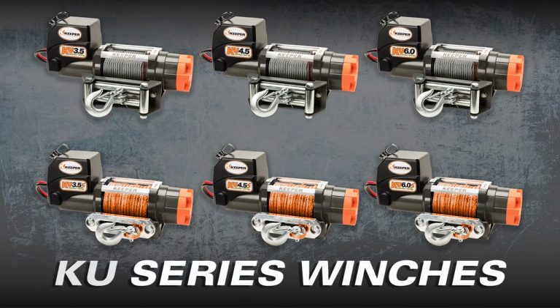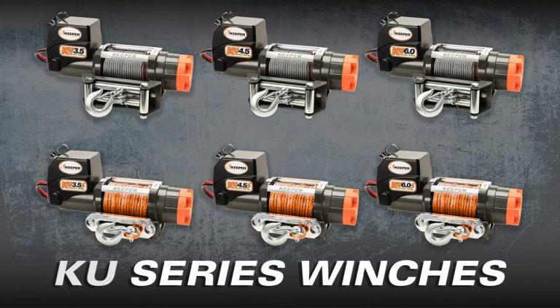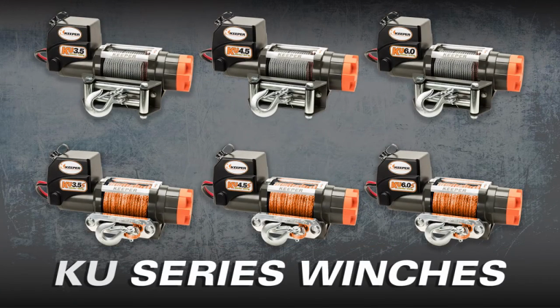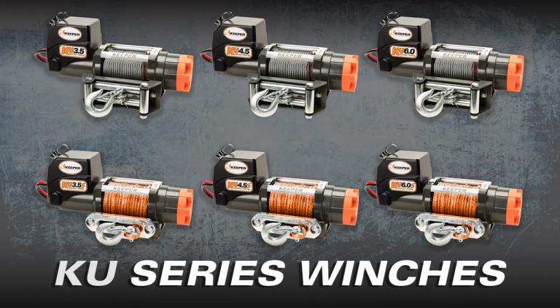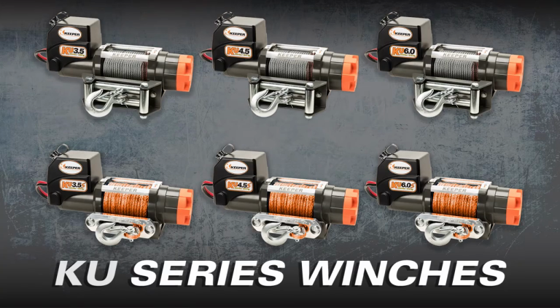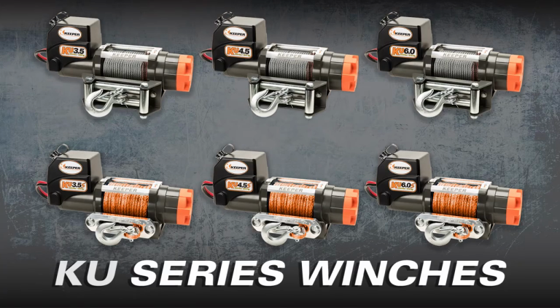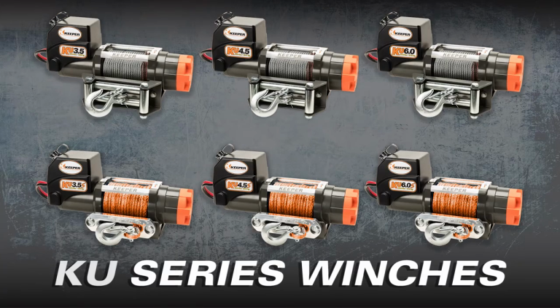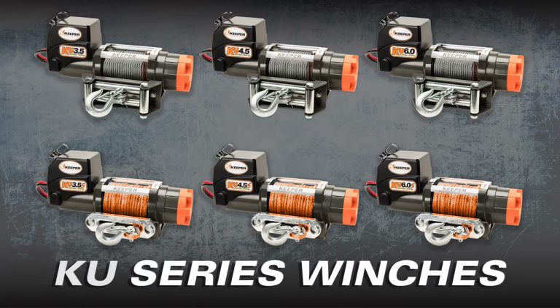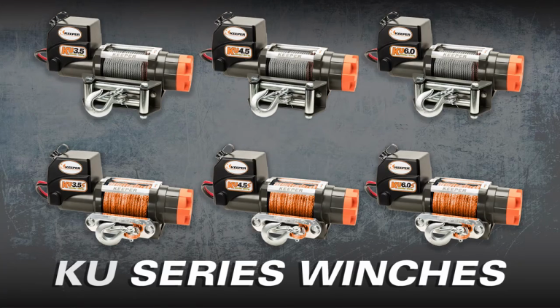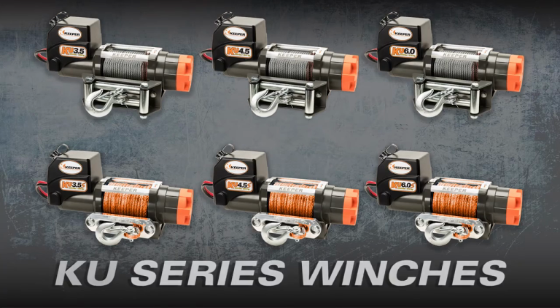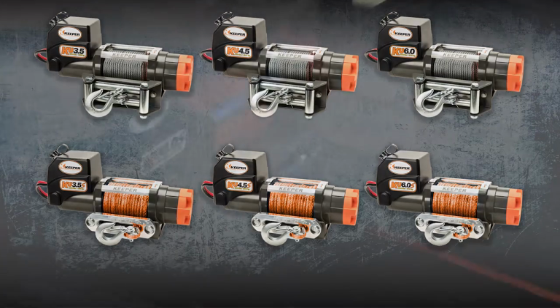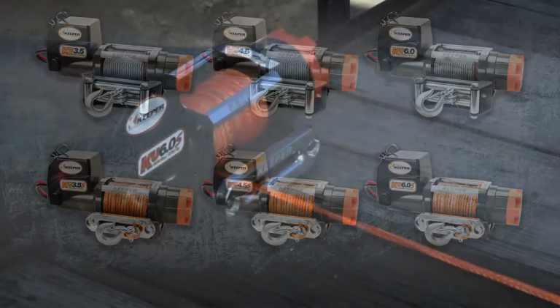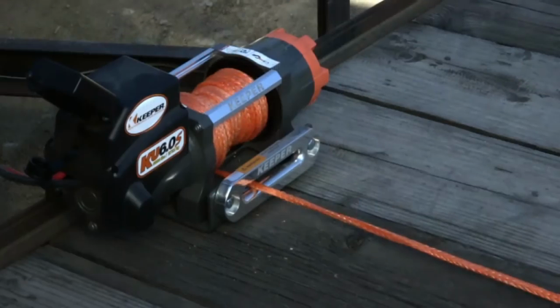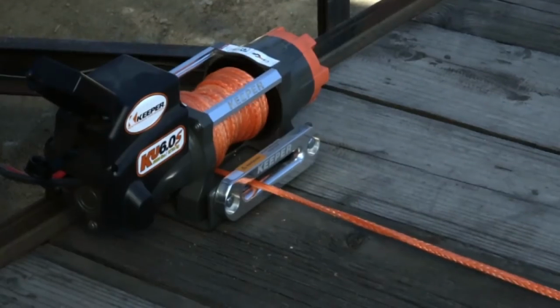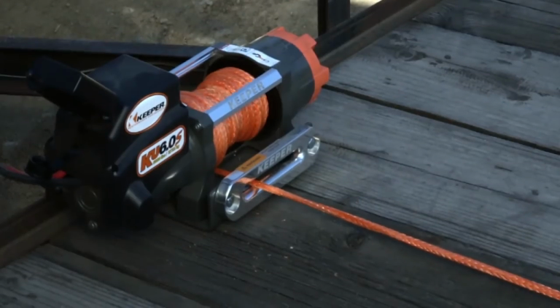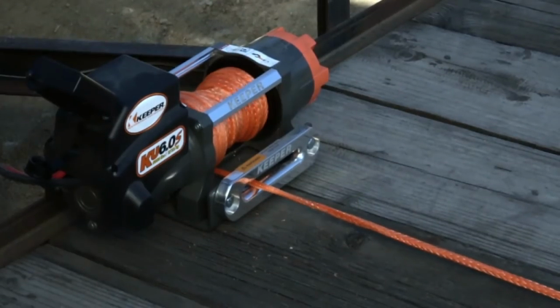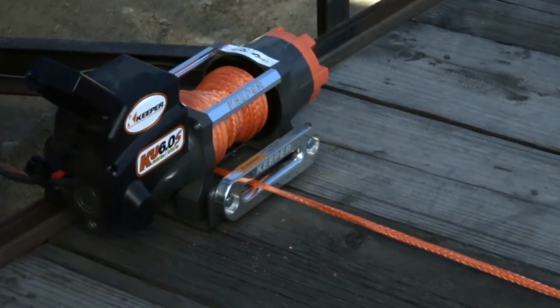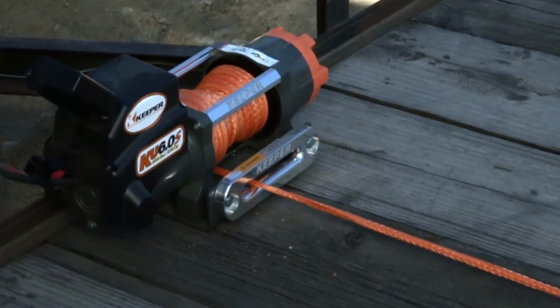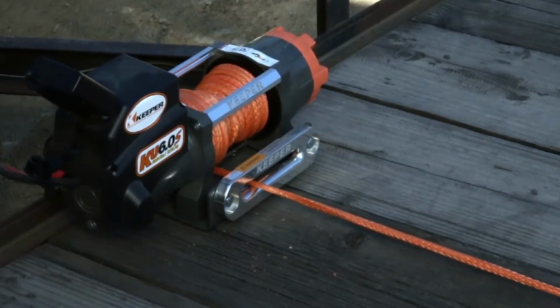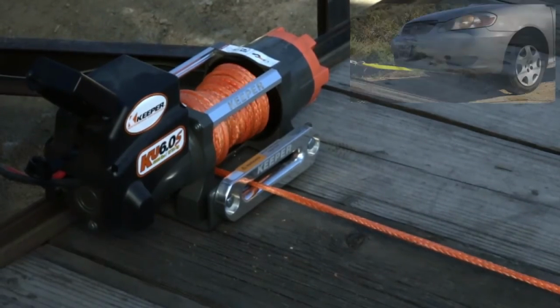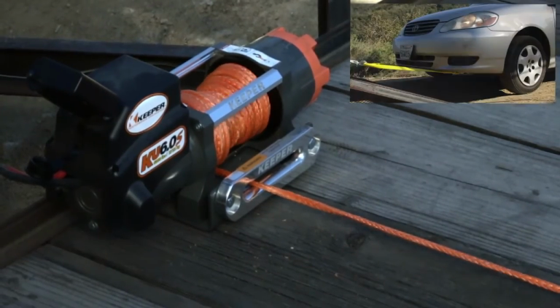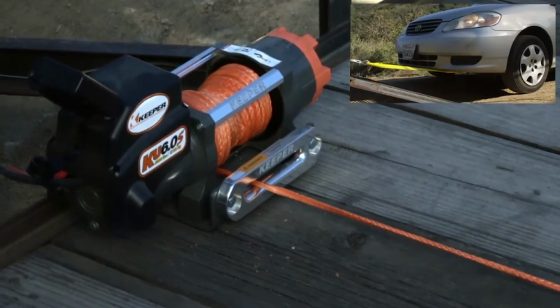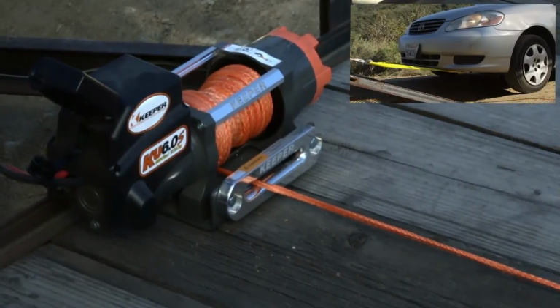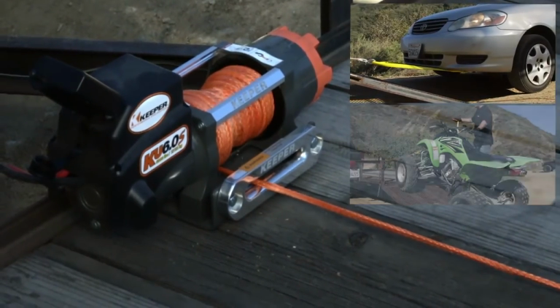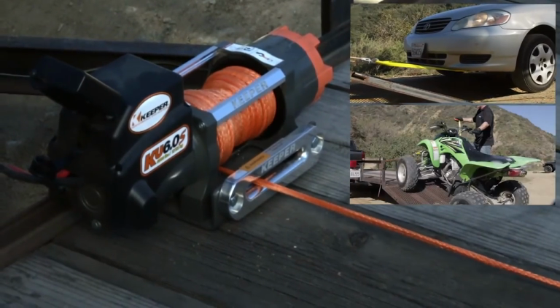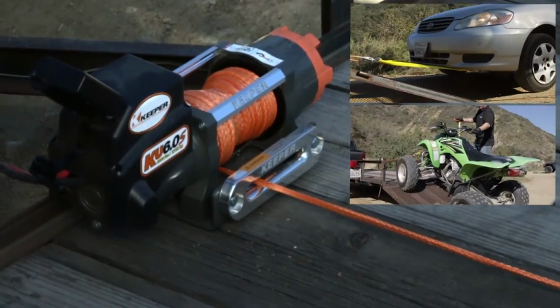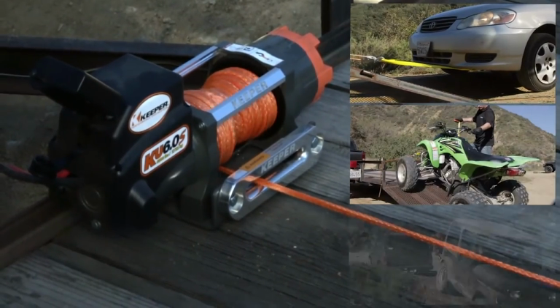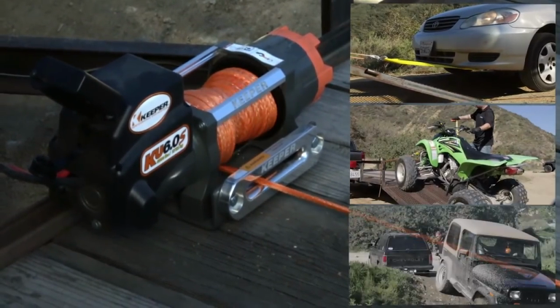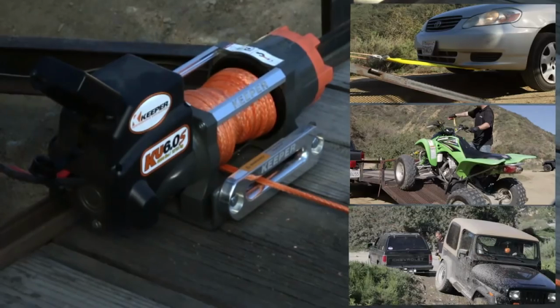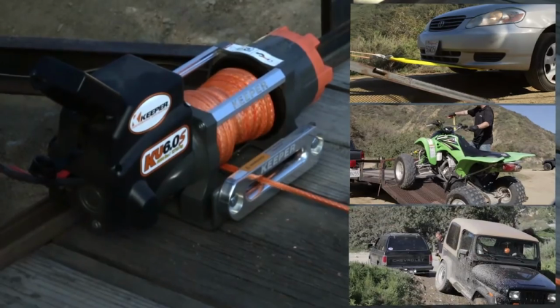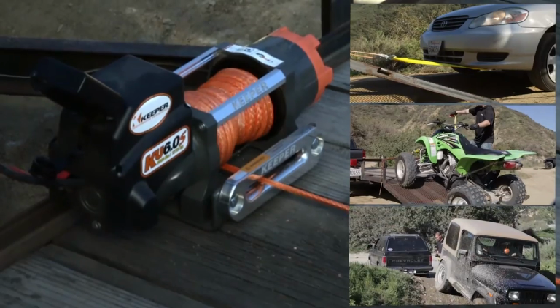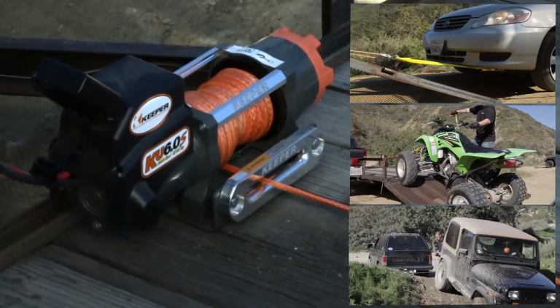With a wide selection of performance, these high-performance utility winches are ideal for car trailers, utility trailers, and recovery.